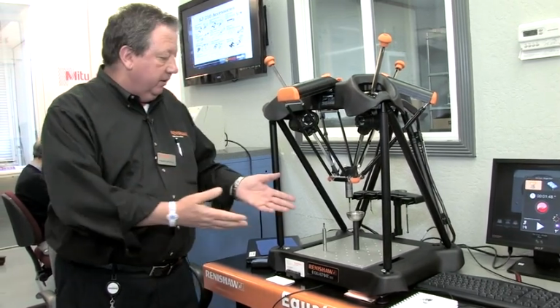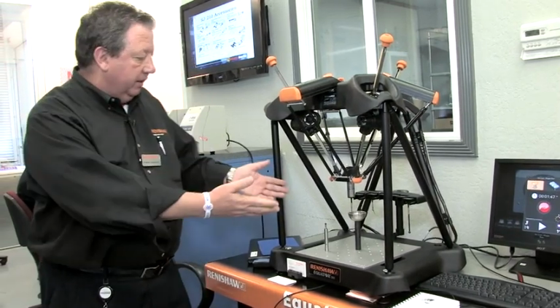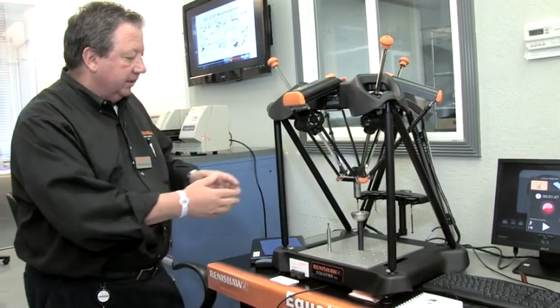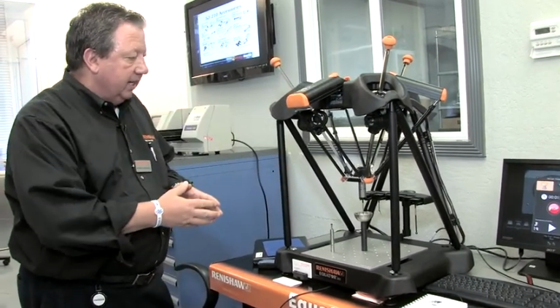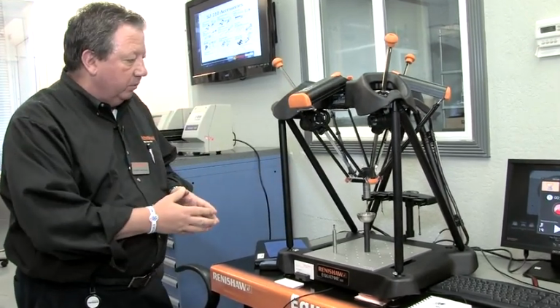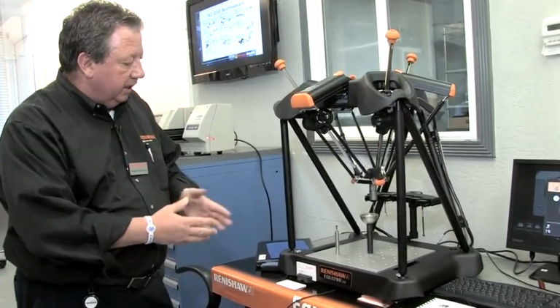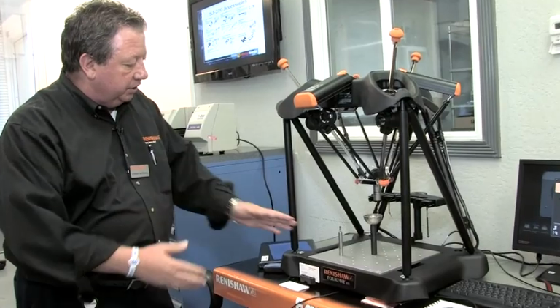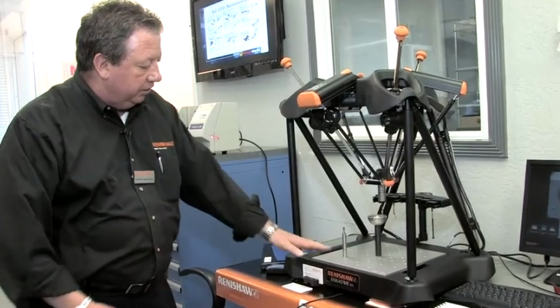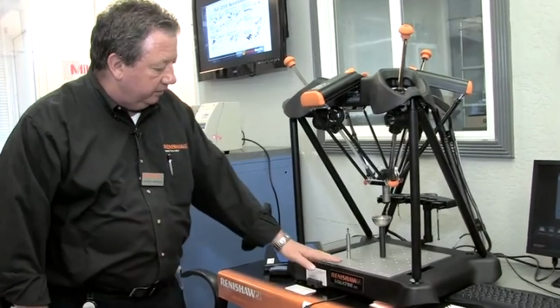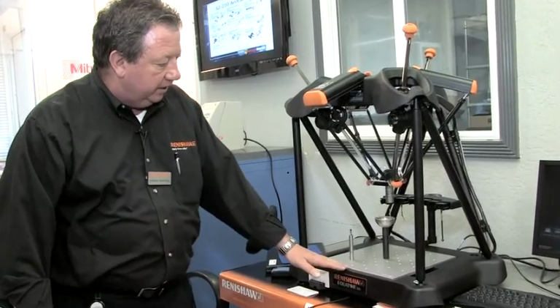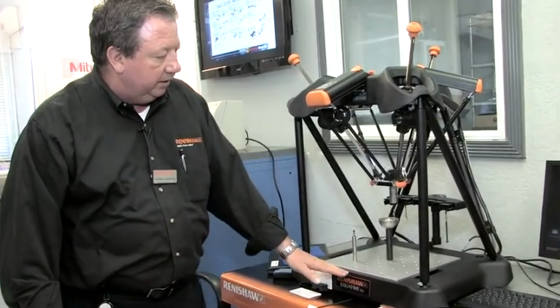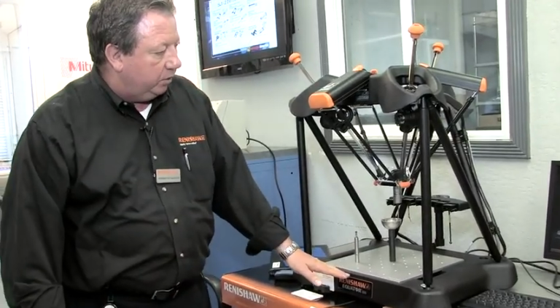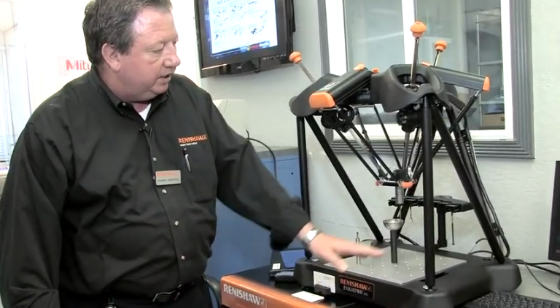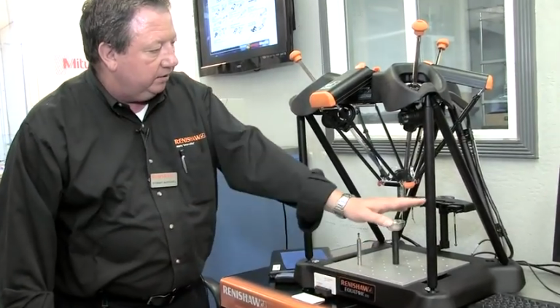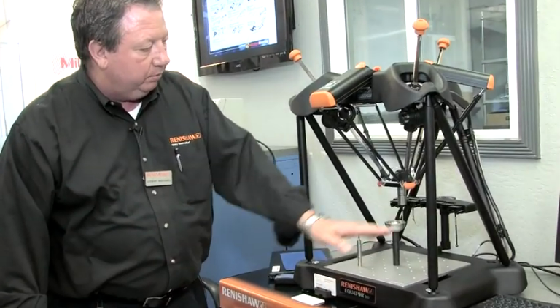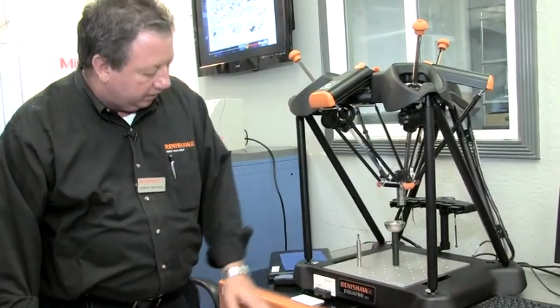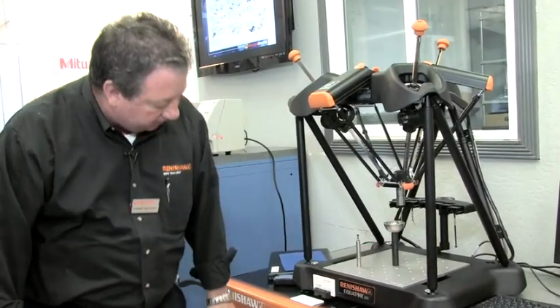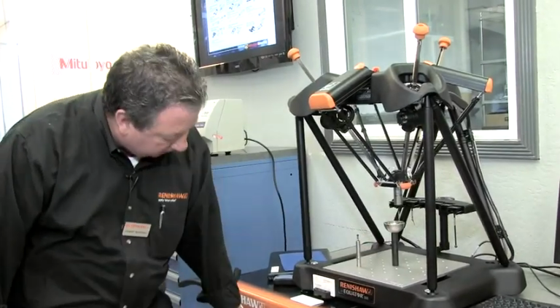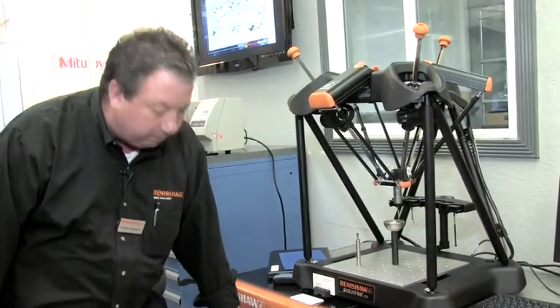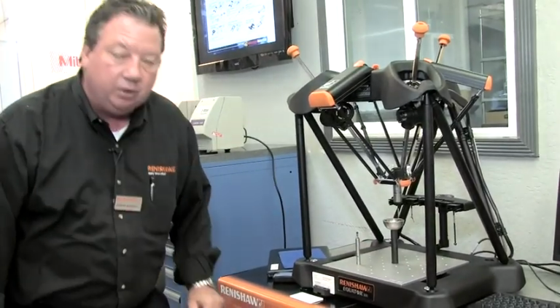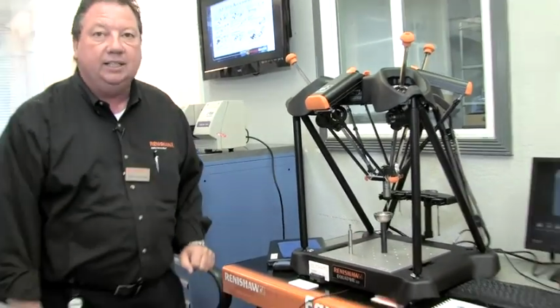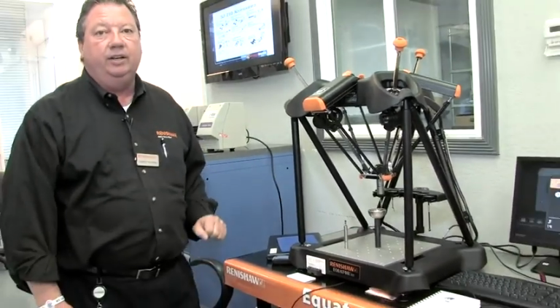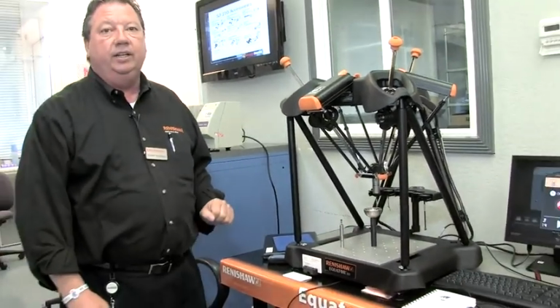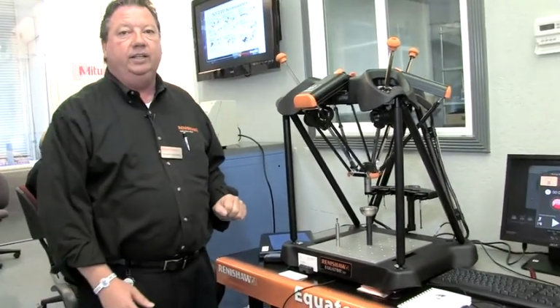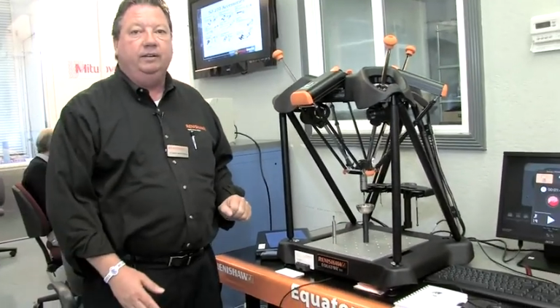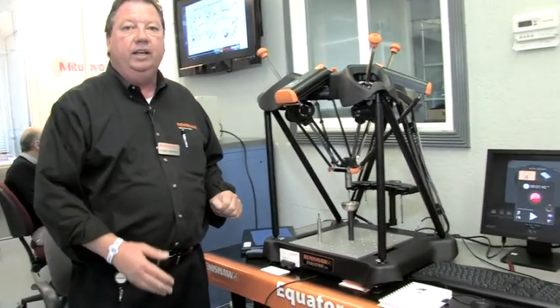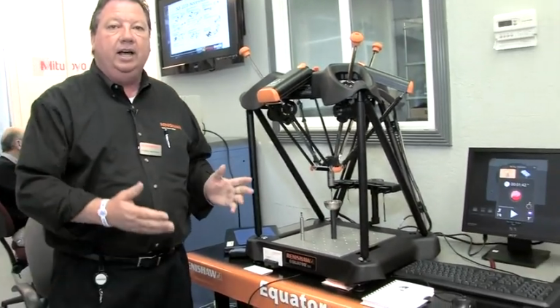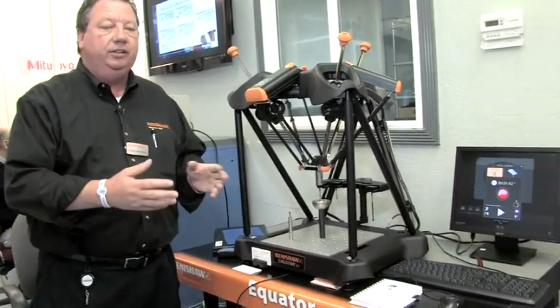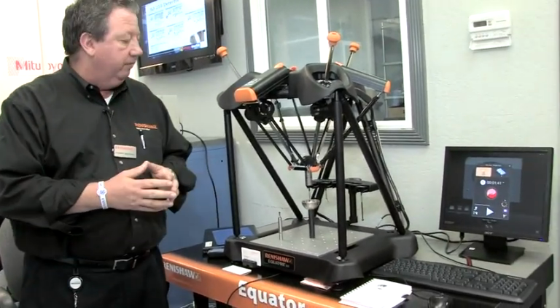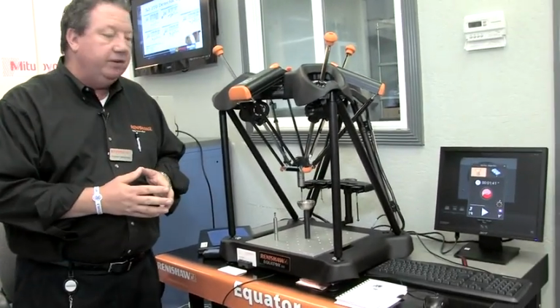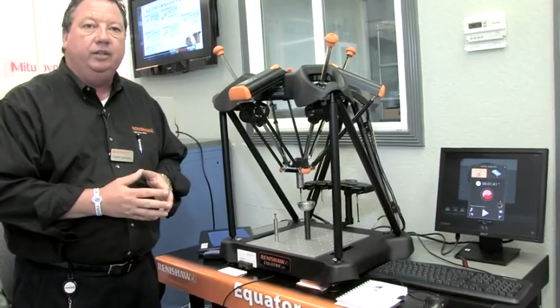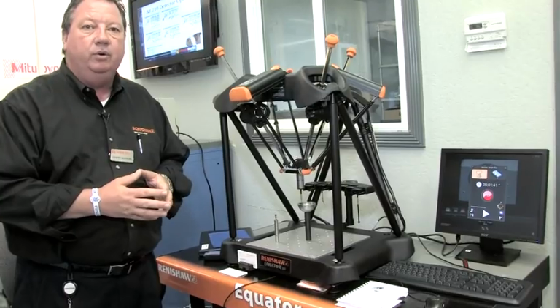This is exactly what it is: you have the Equator, the monitor, and the processor underneath here, and you have everything to go.